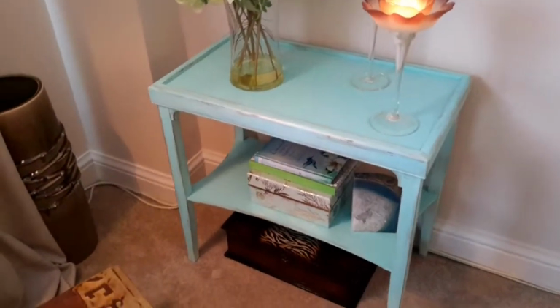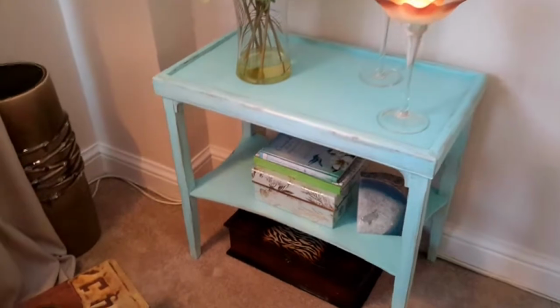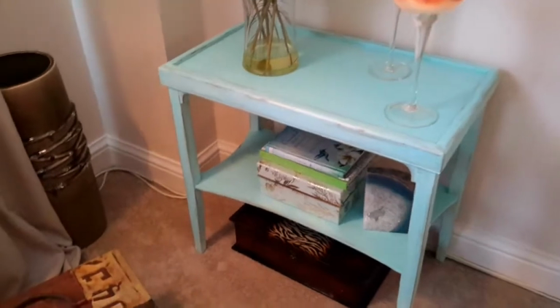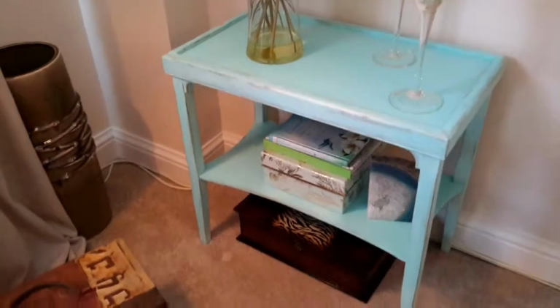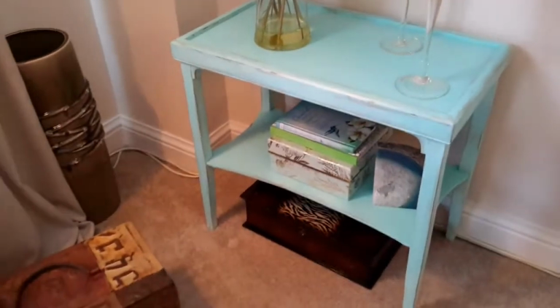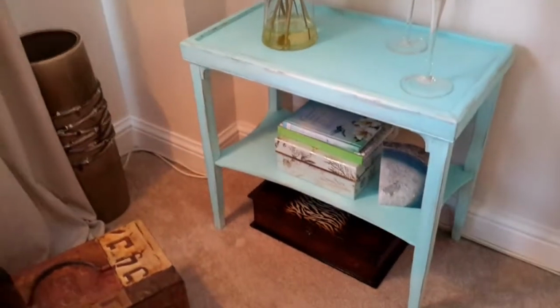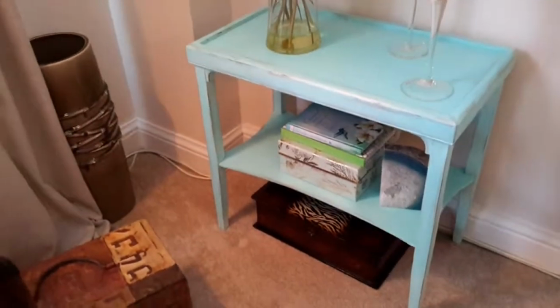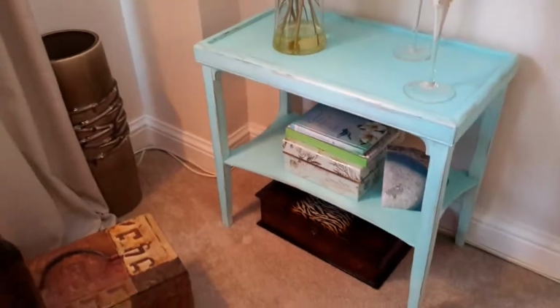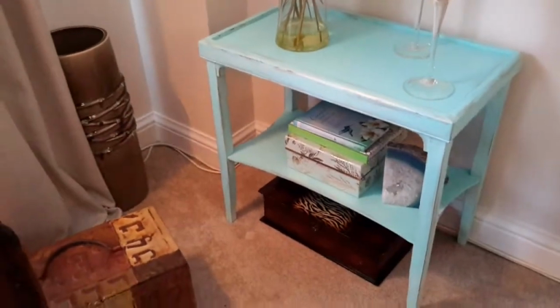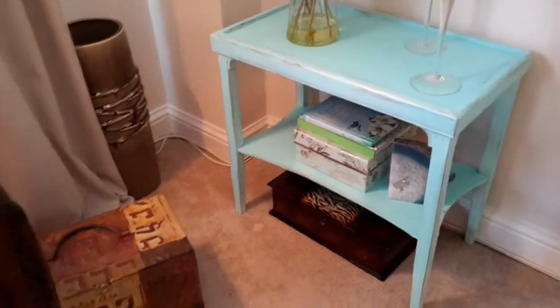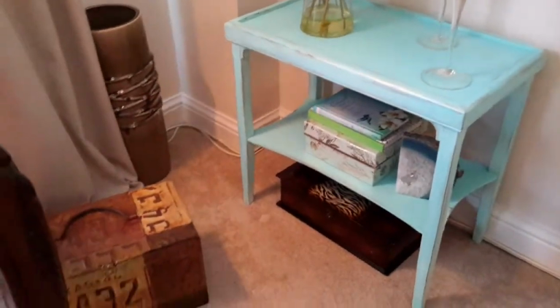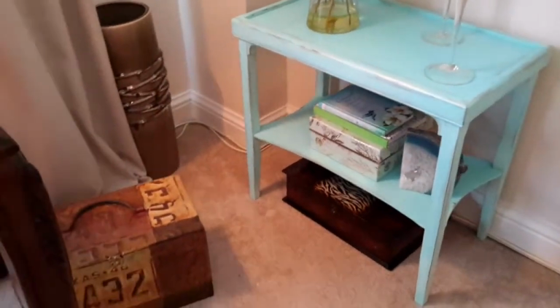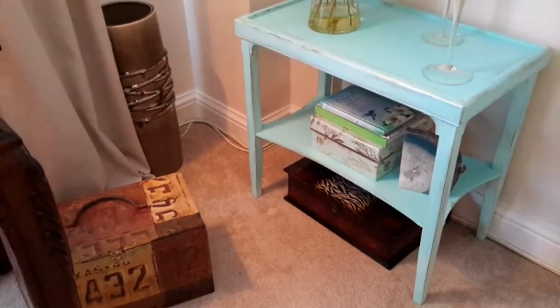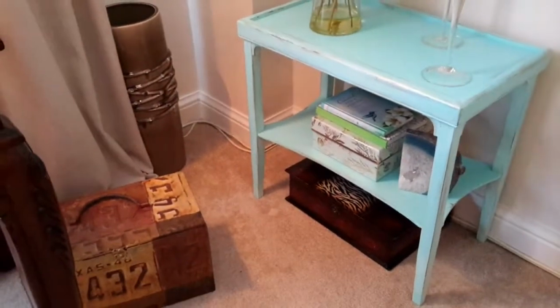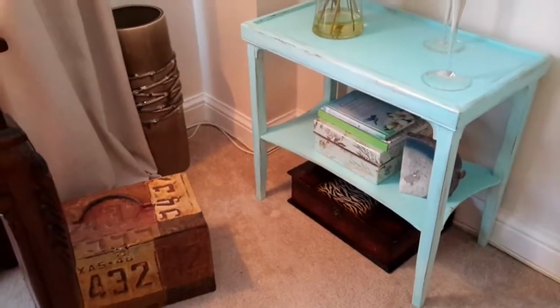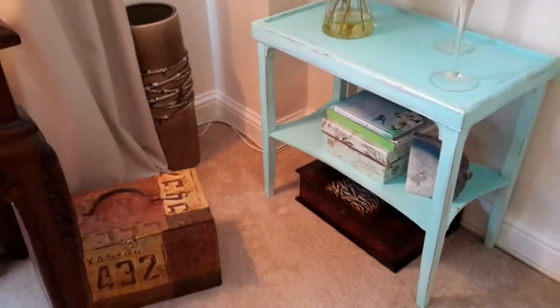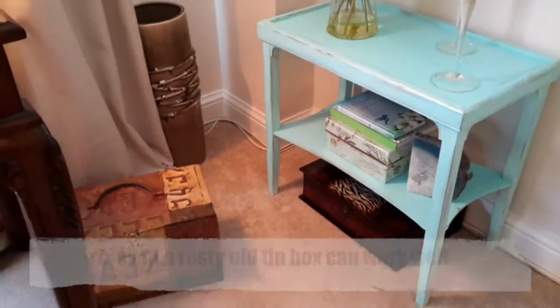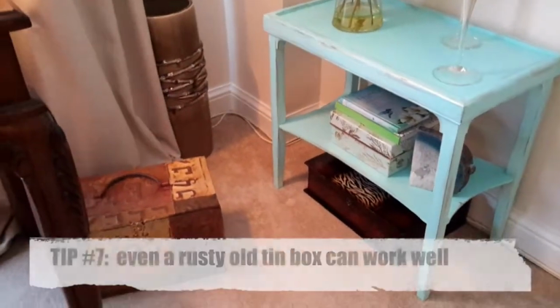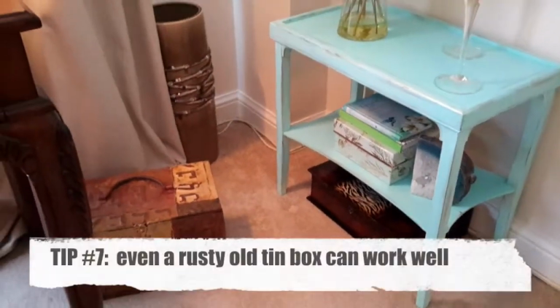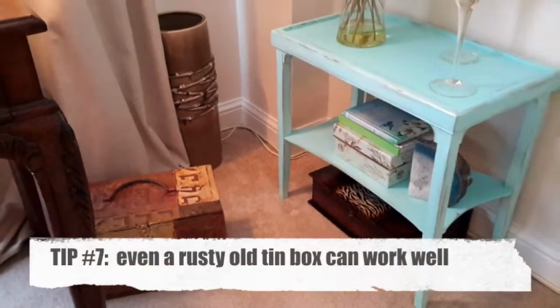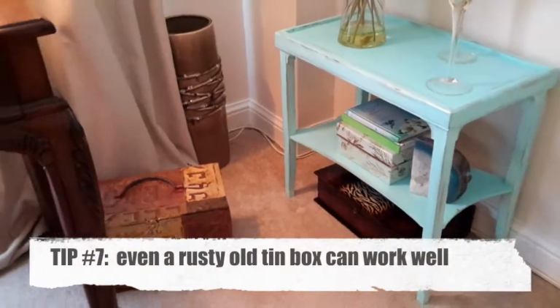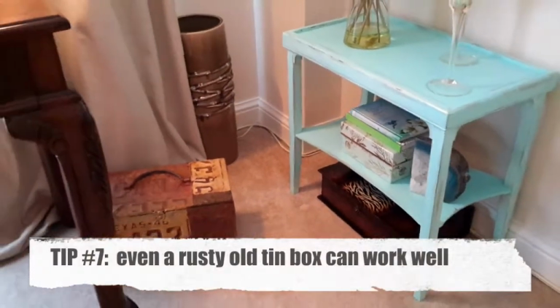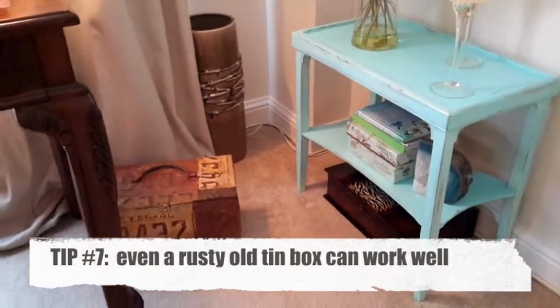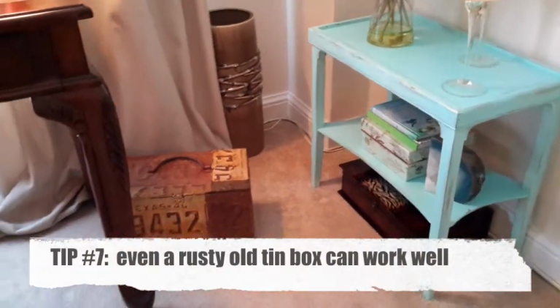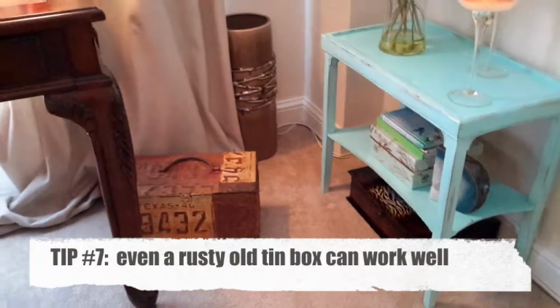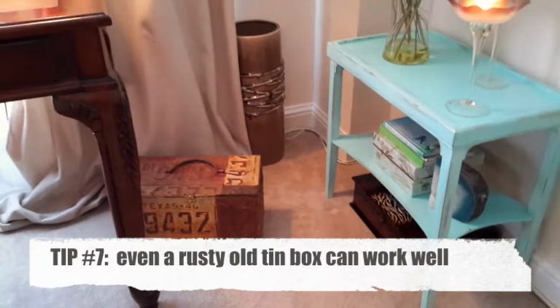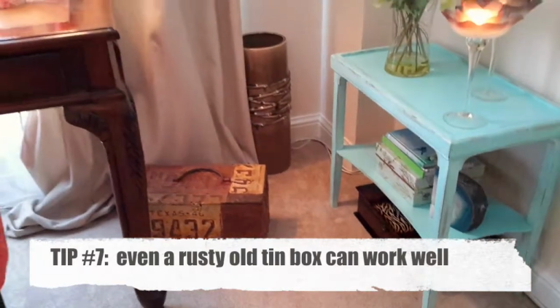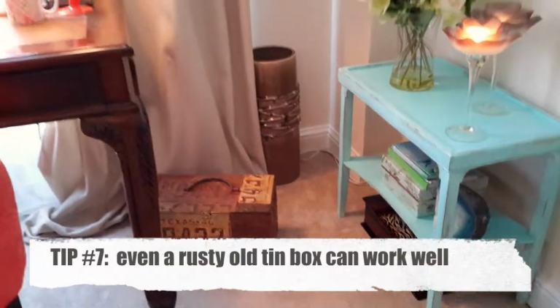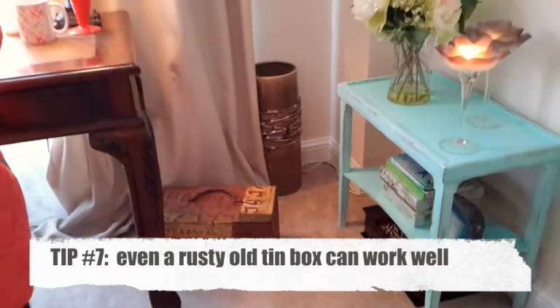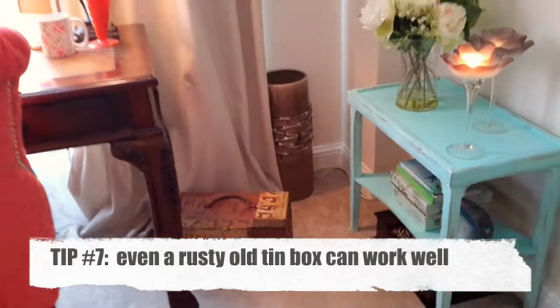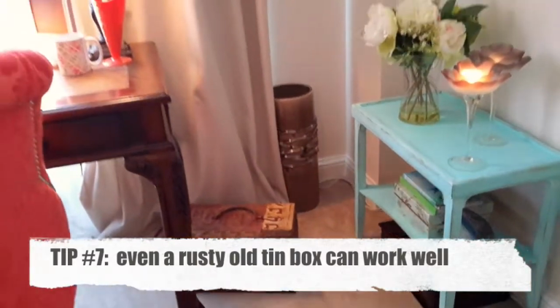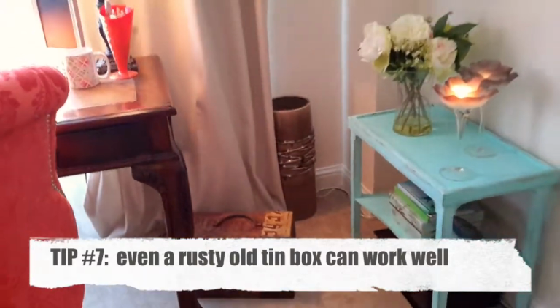Here's my cute little chalk paint table, which you may have seen in my previous video. Just check out the chalk paint video and you can see how to make one for yourself.